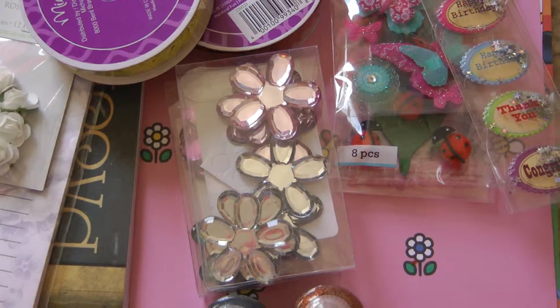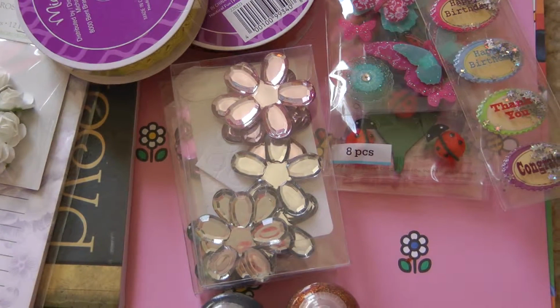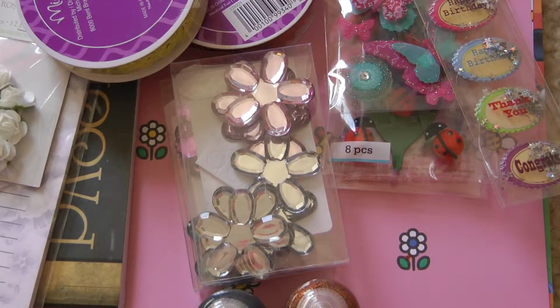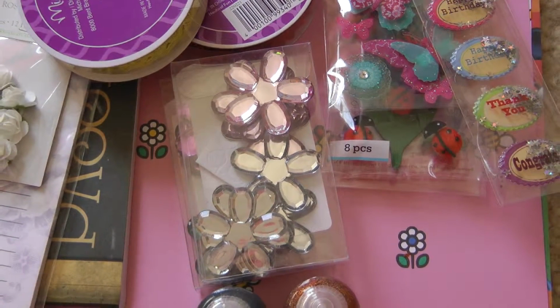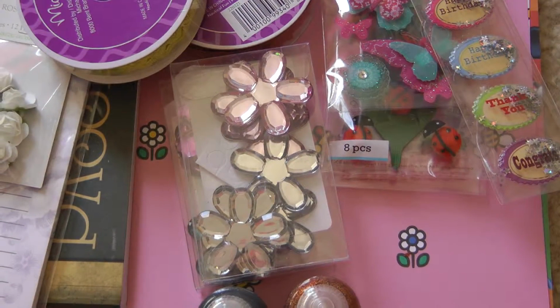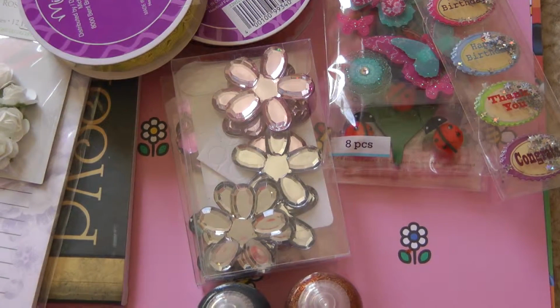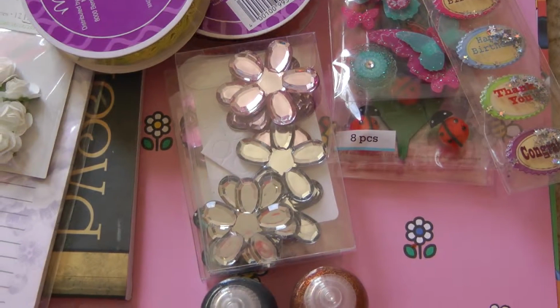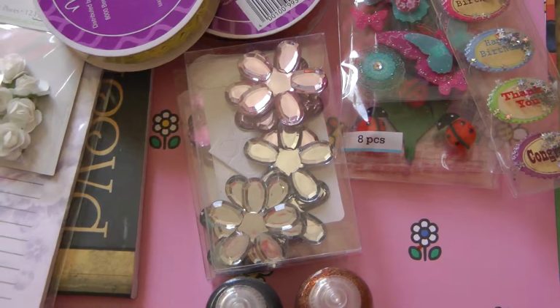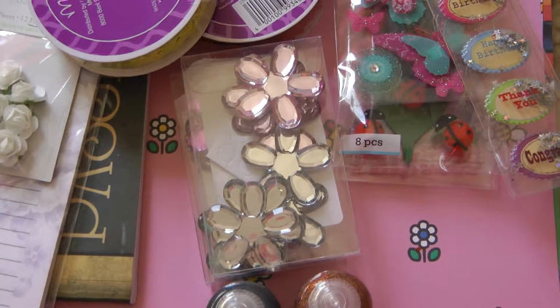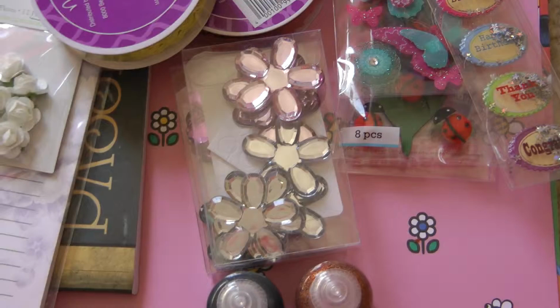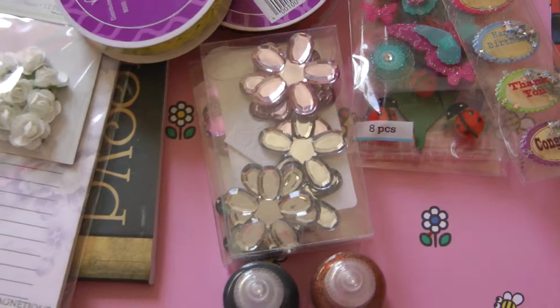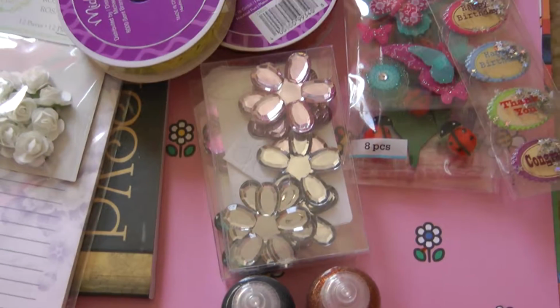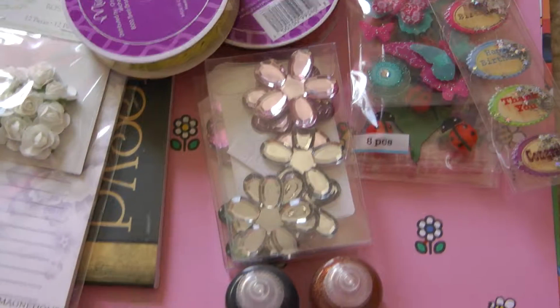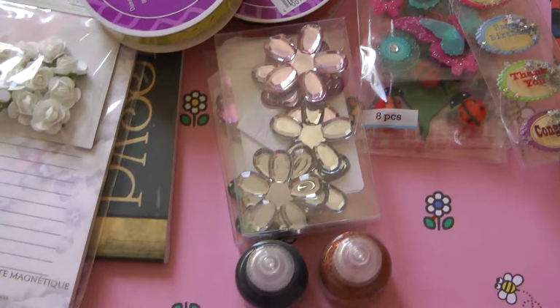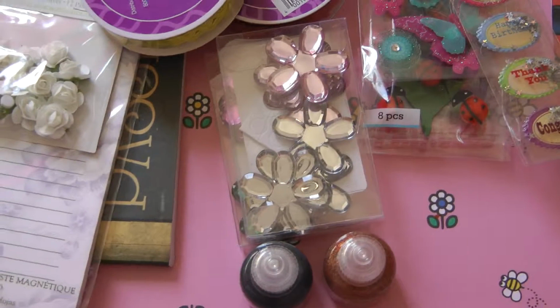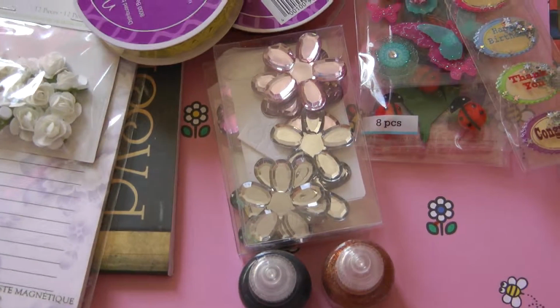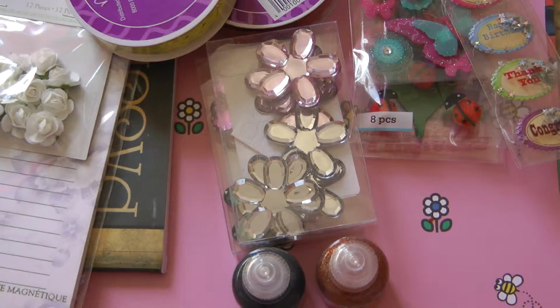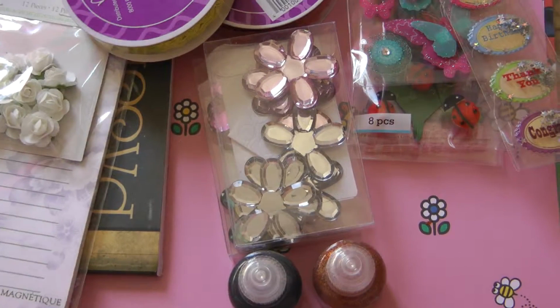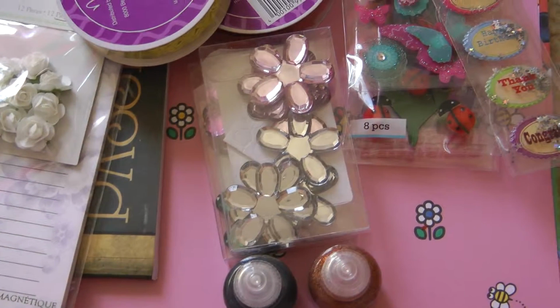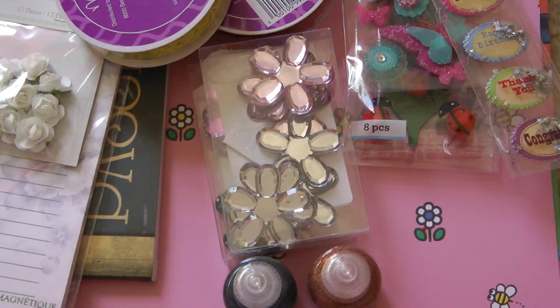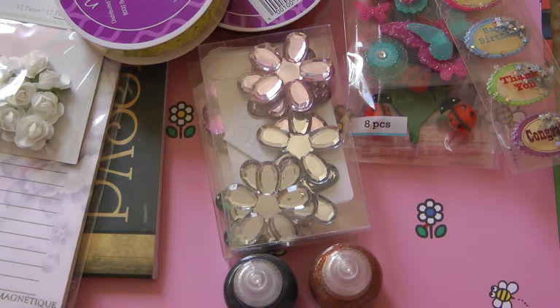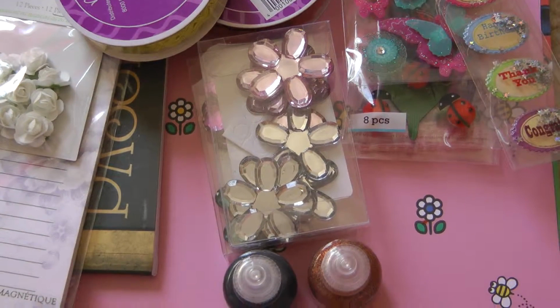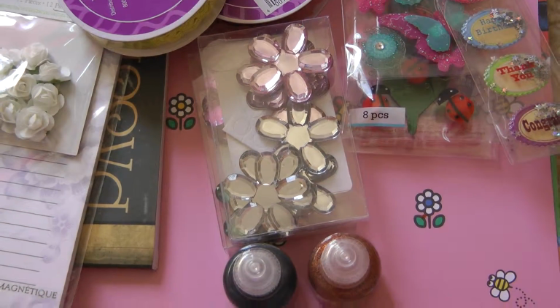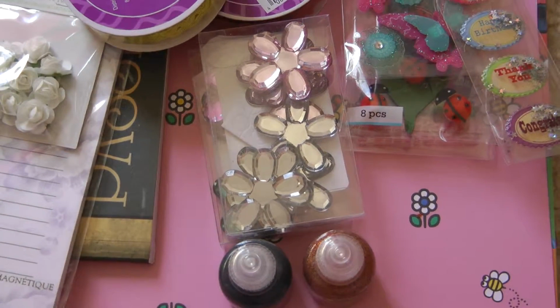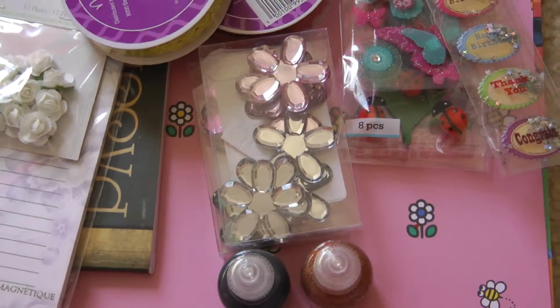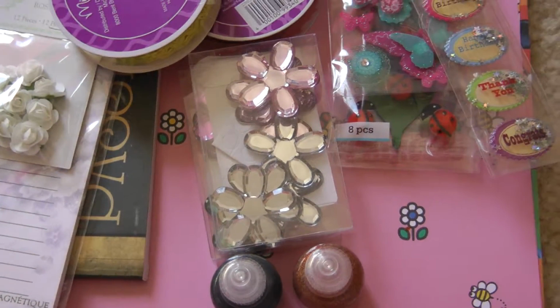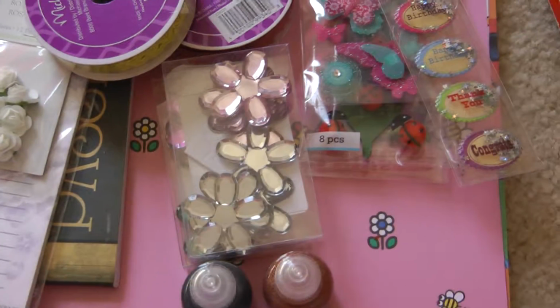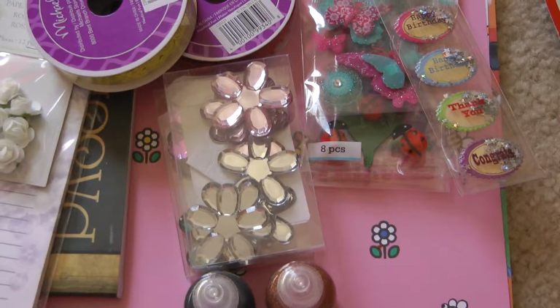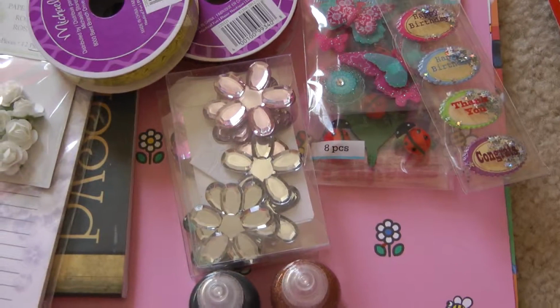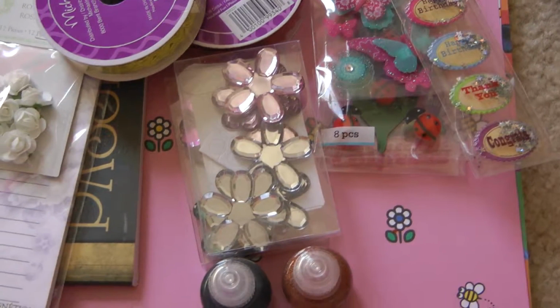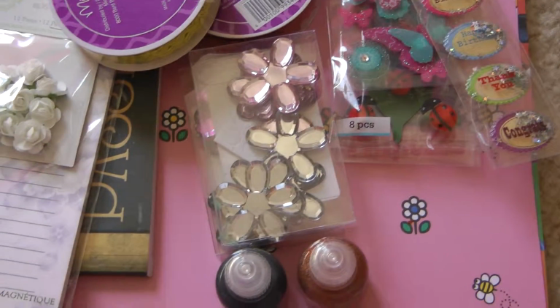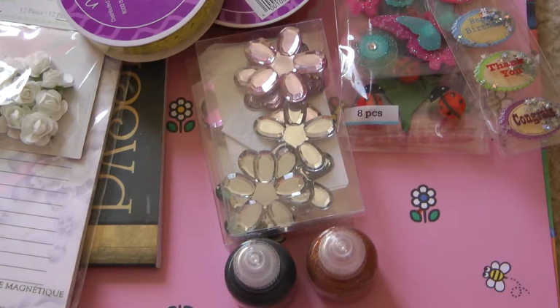Michael's had a sale on their paper. They were five for a dollar, so I took that opportunity and grabbed some.